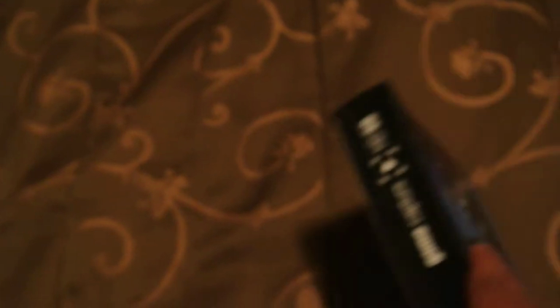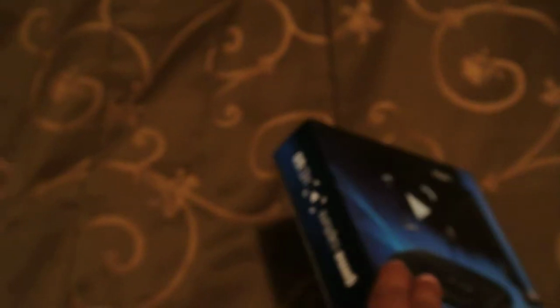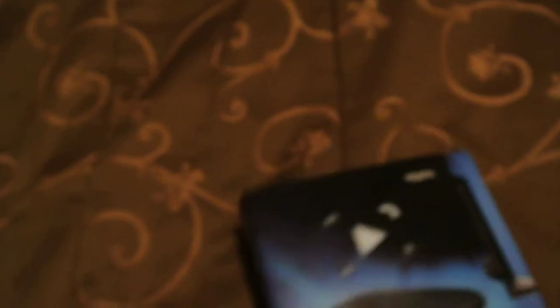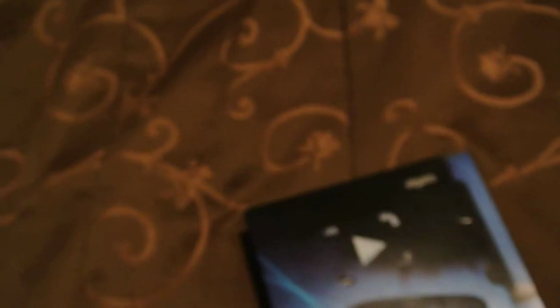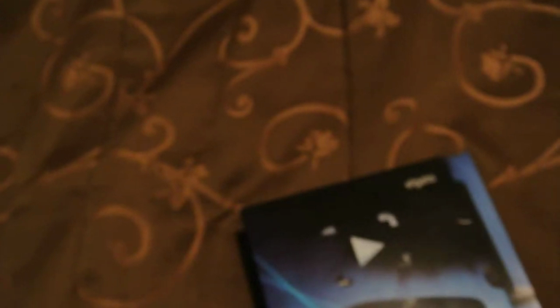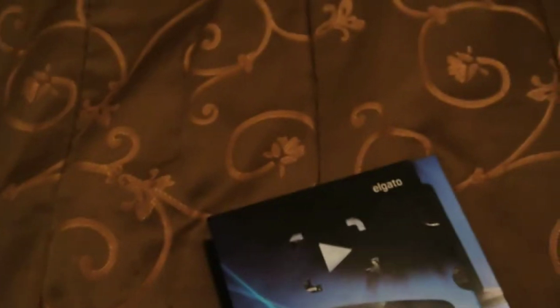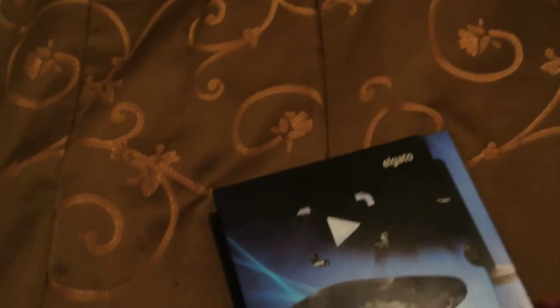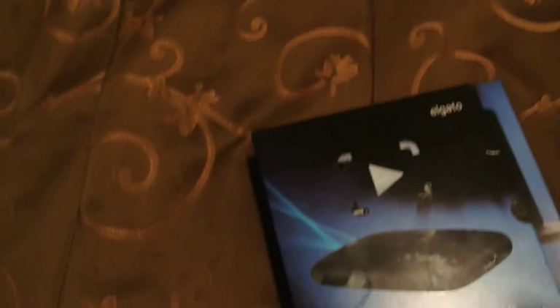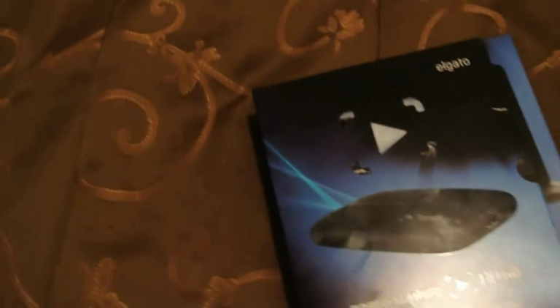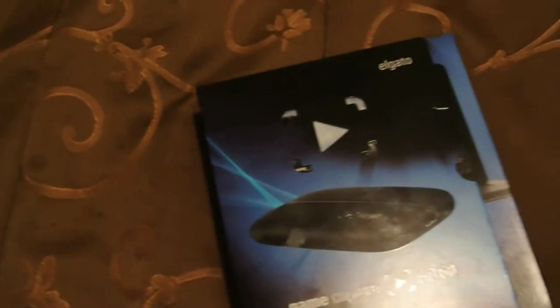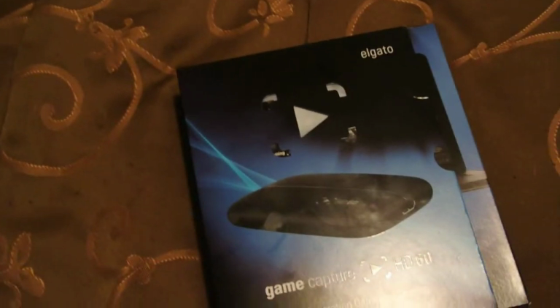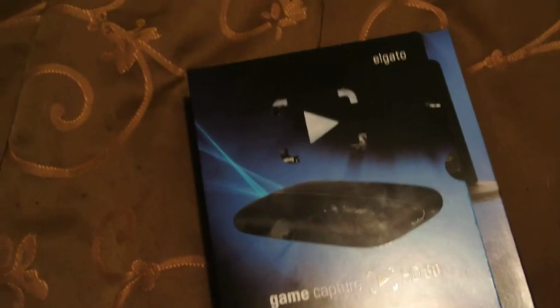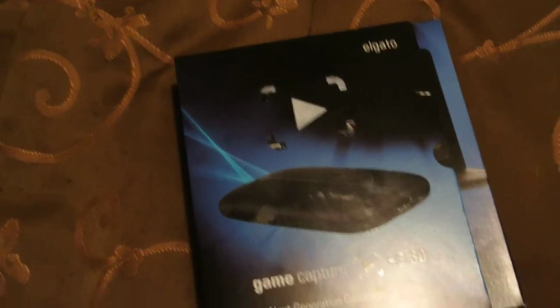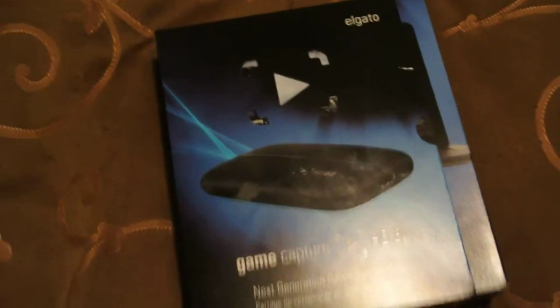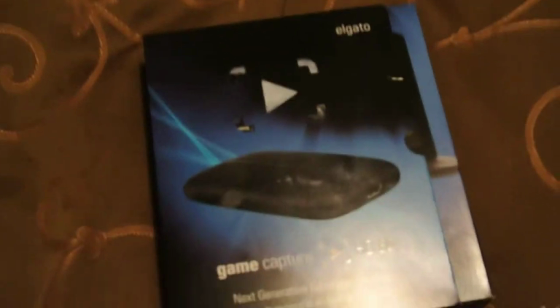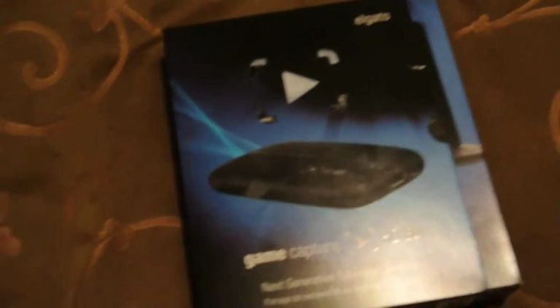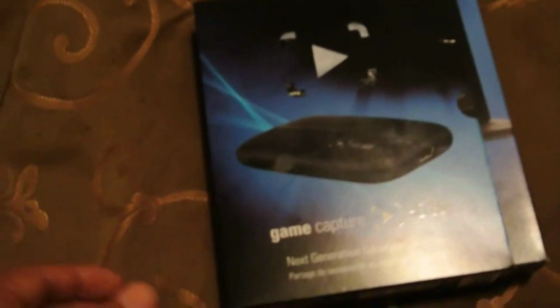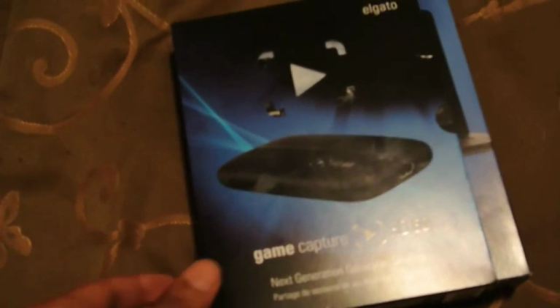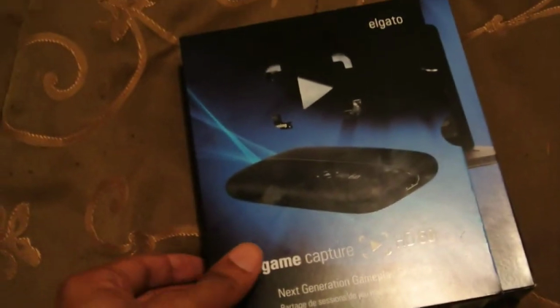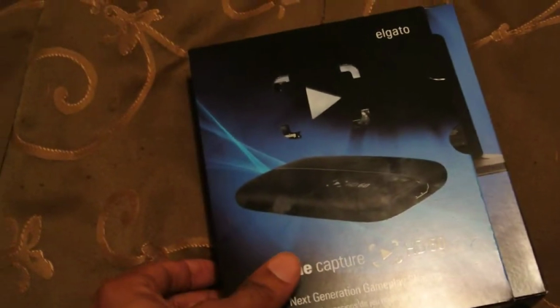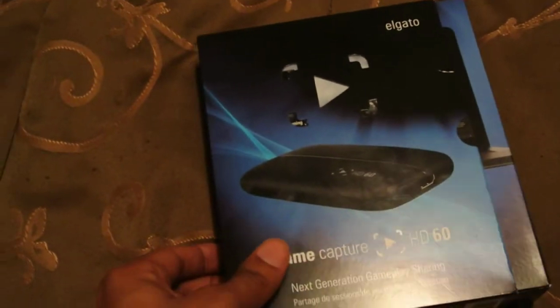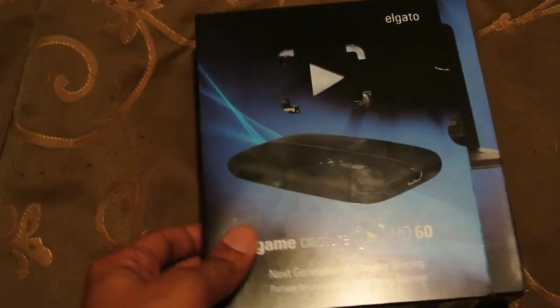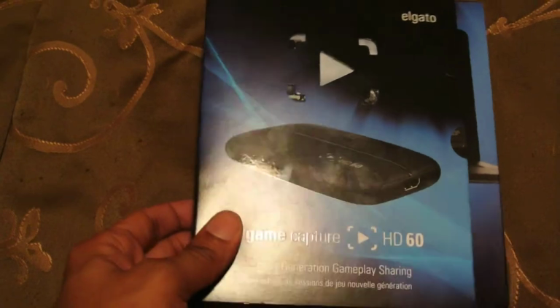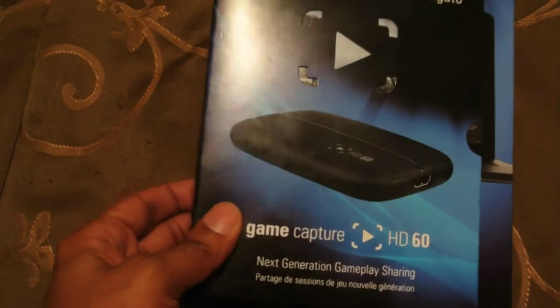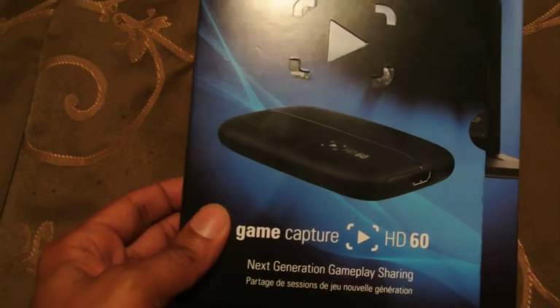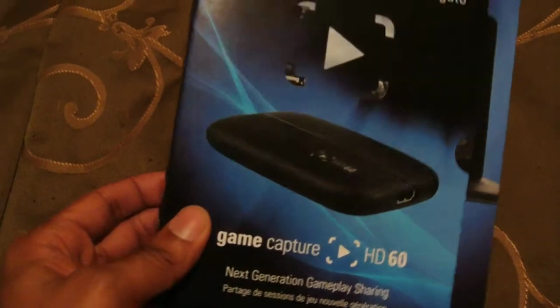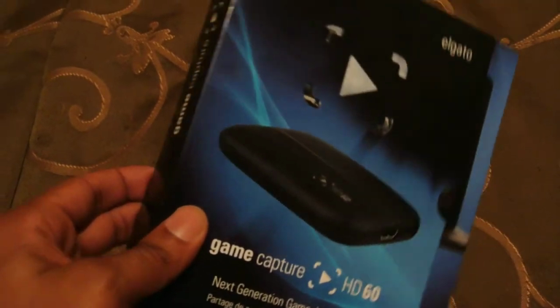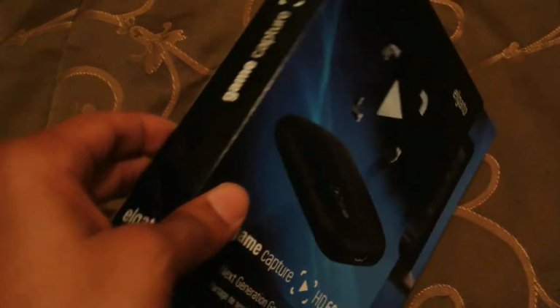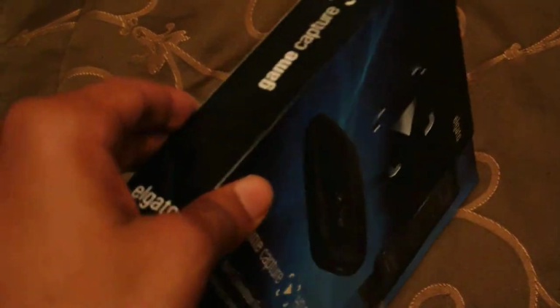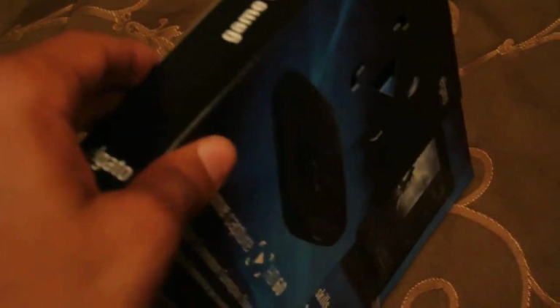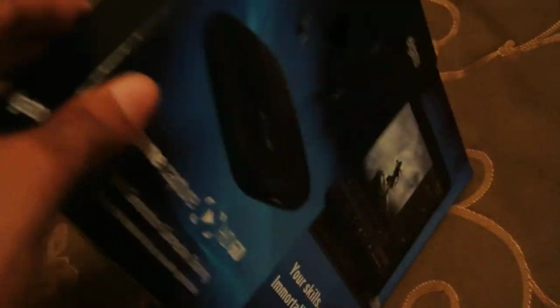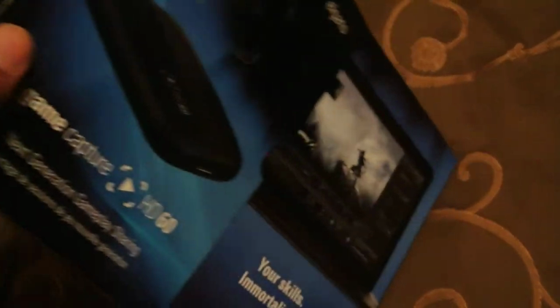So let's go ahead and open the box and see what's in it. I'm so excited!